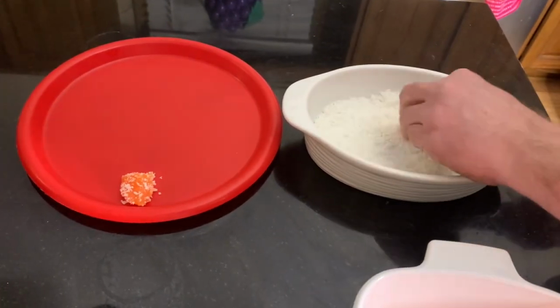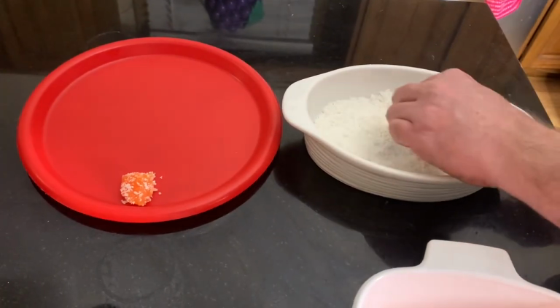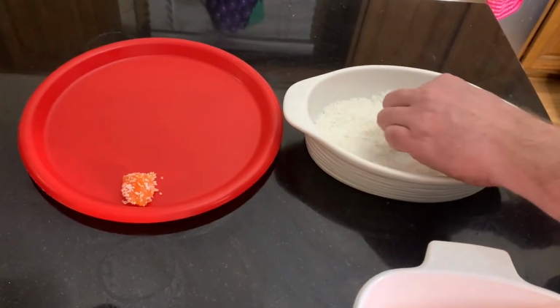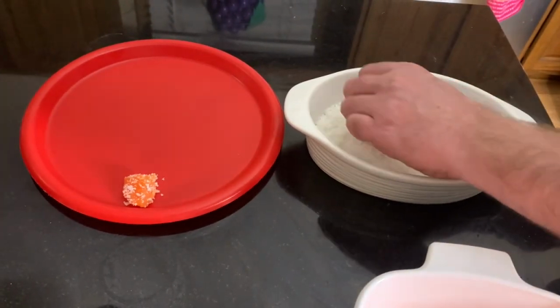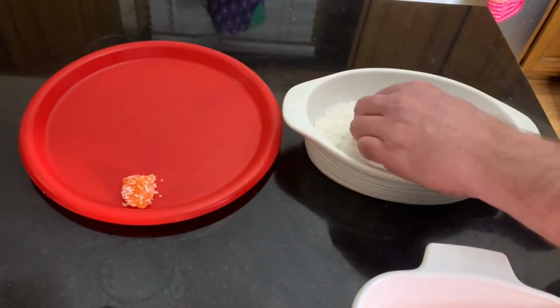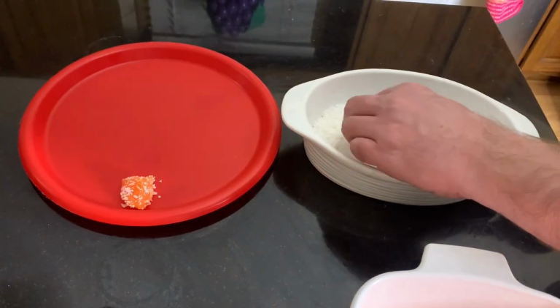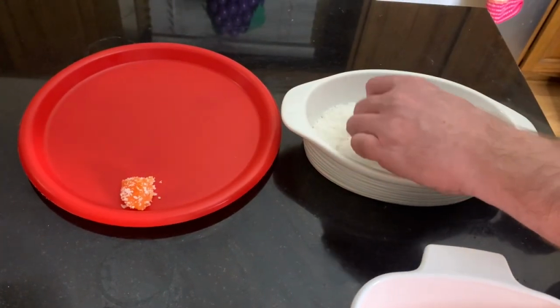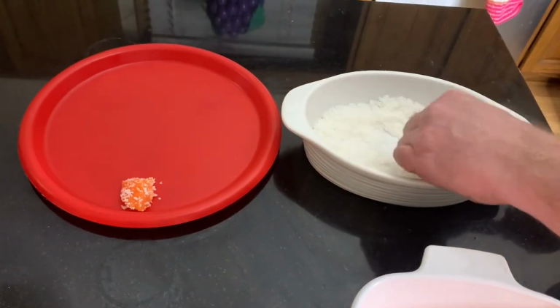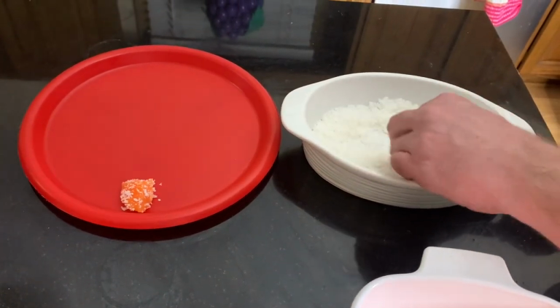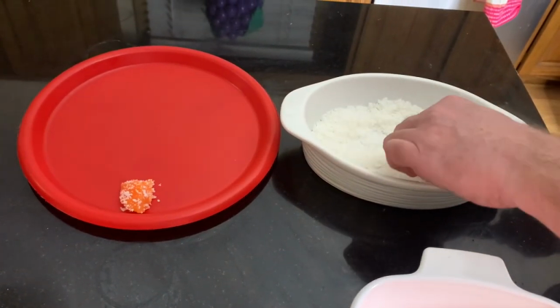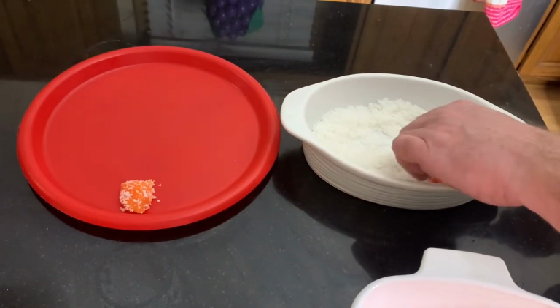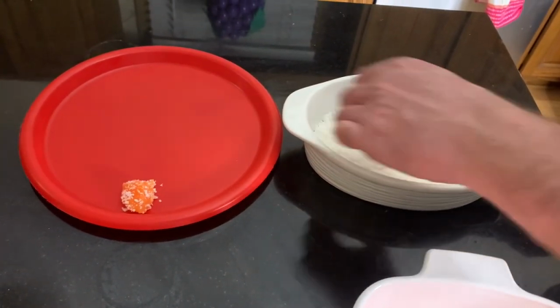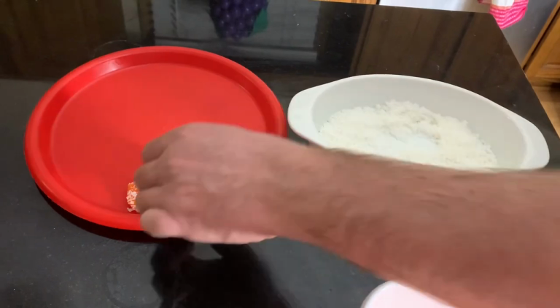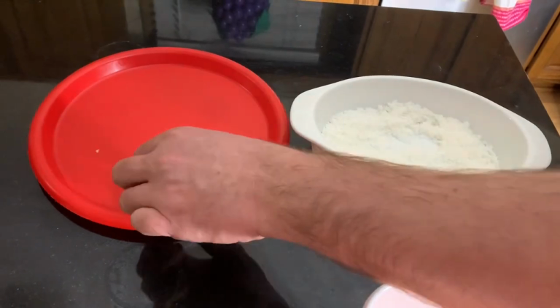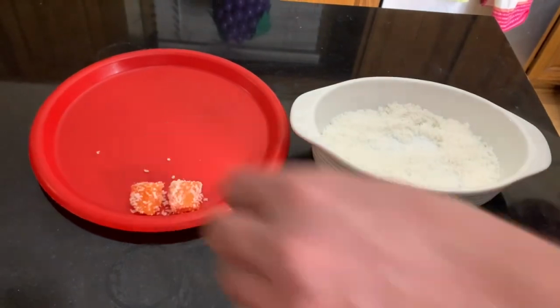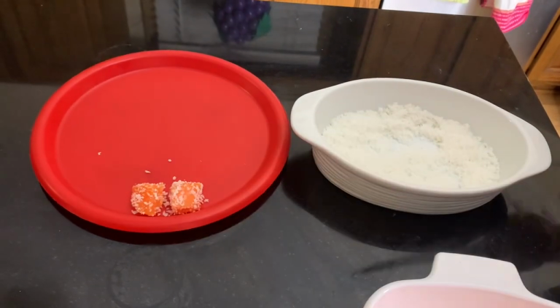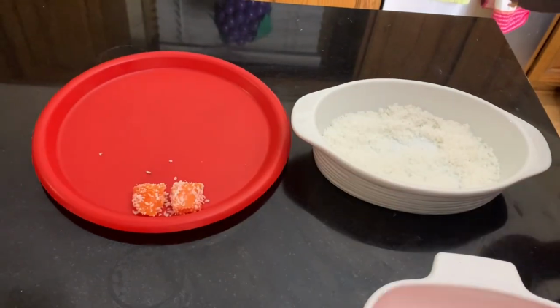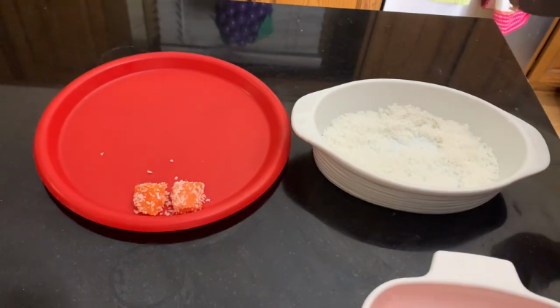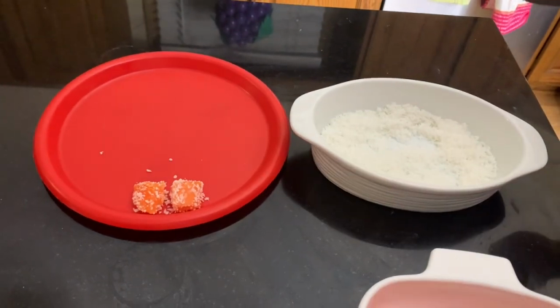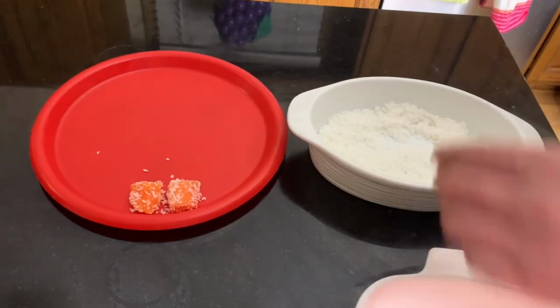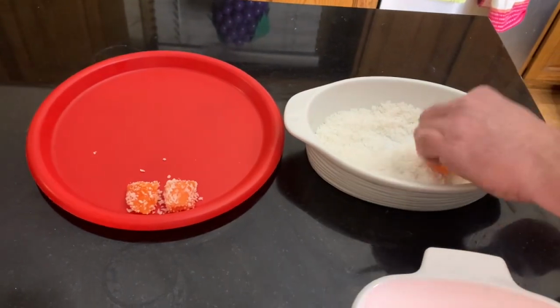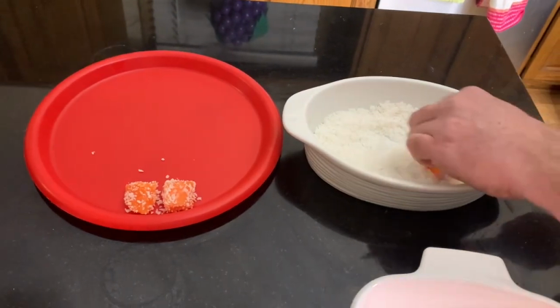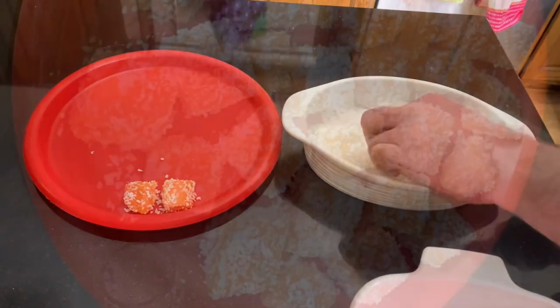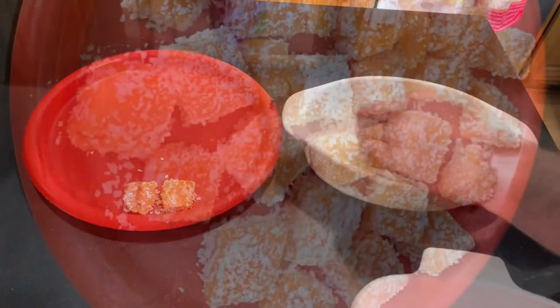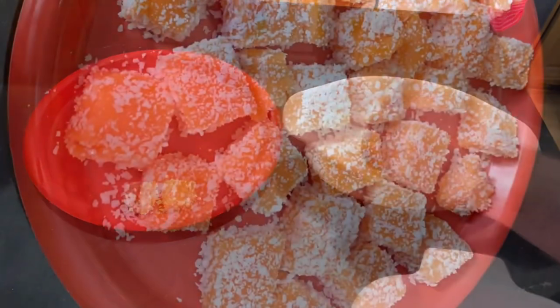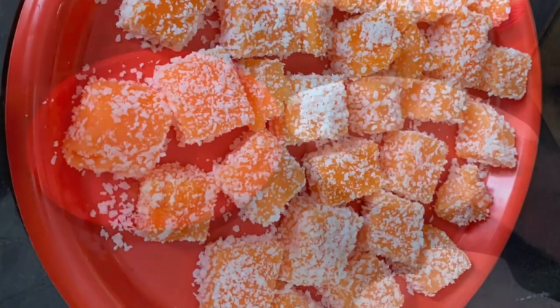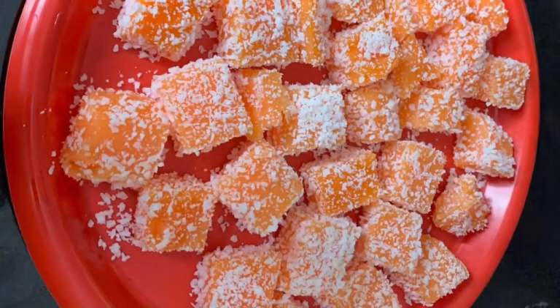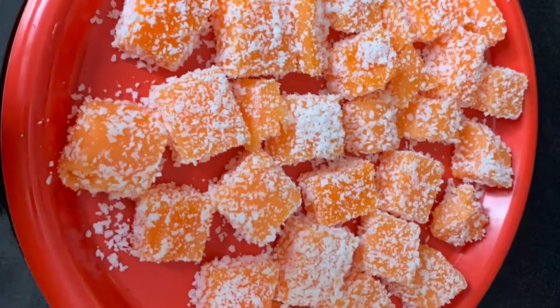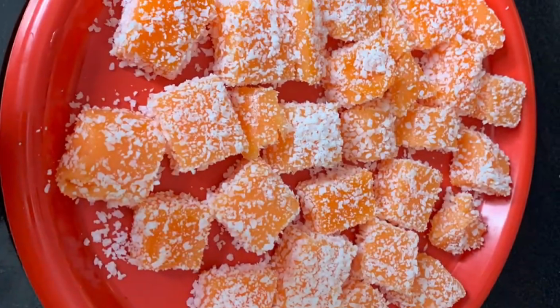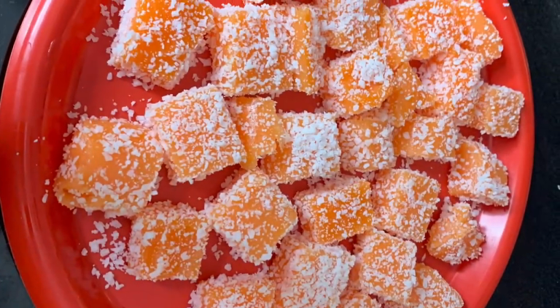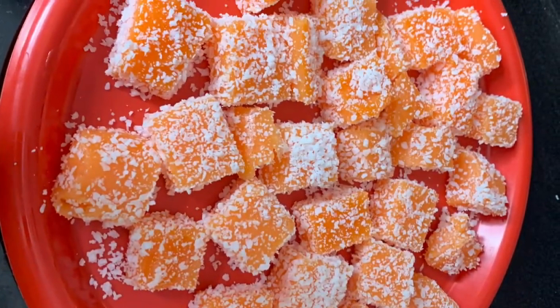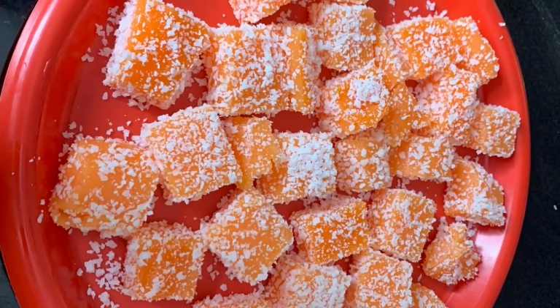You can do this with a lot of different fruits. Today we're doing orange and then we're gonna do strawberry as well.